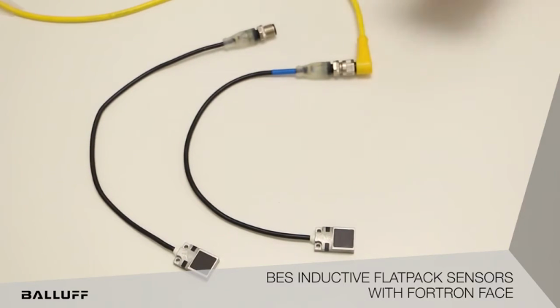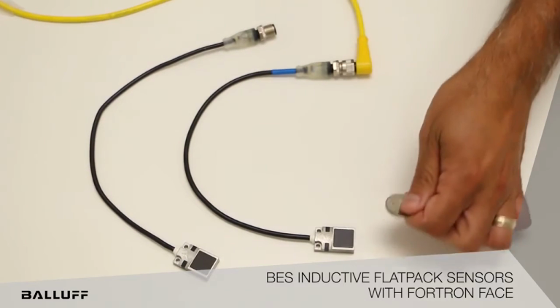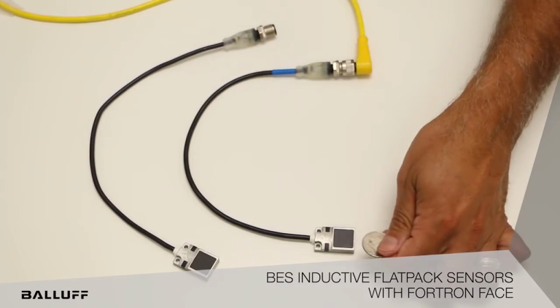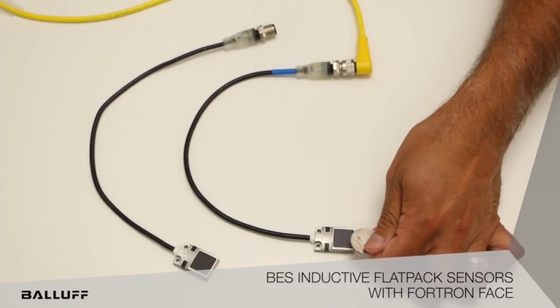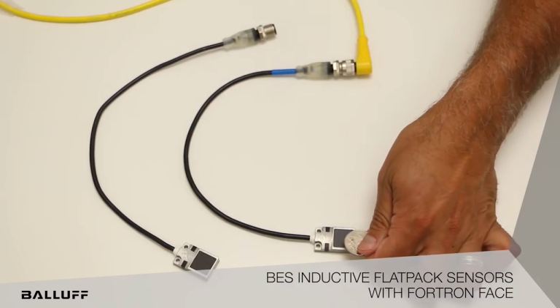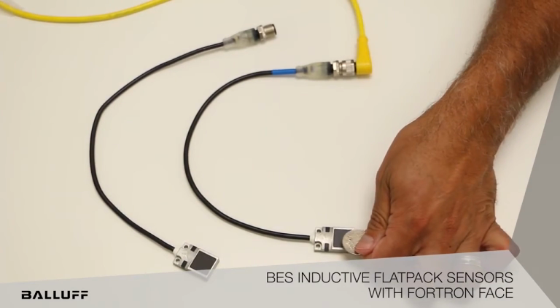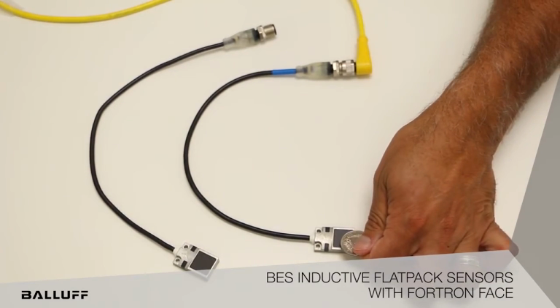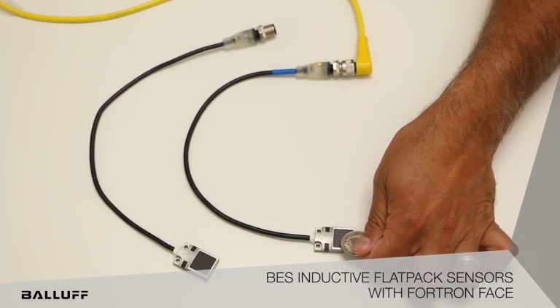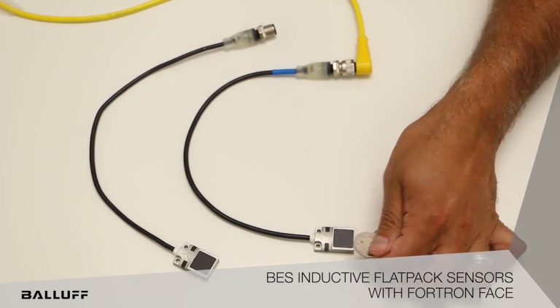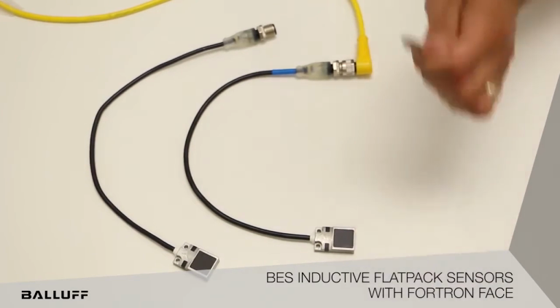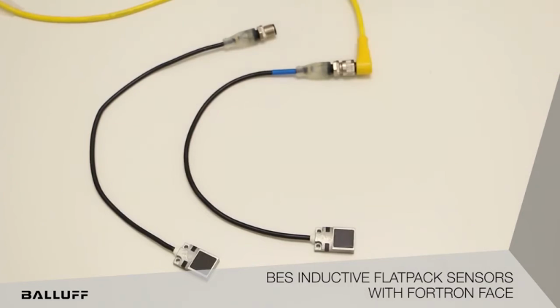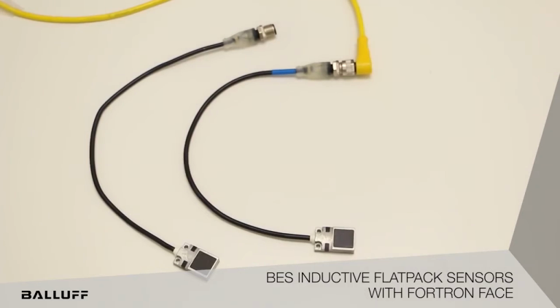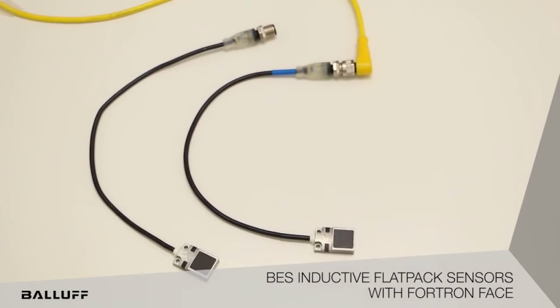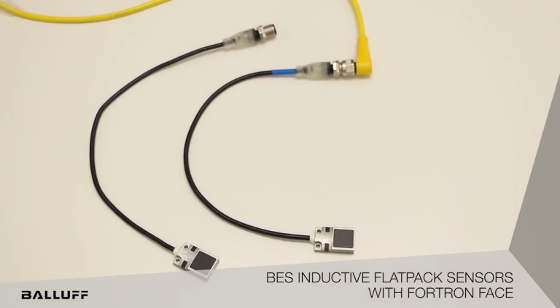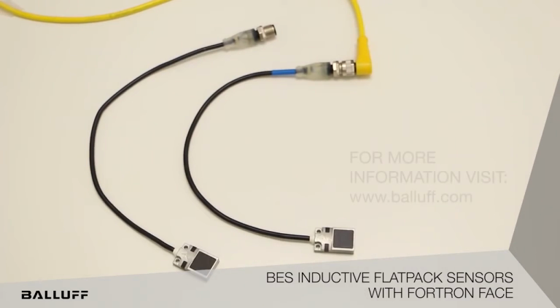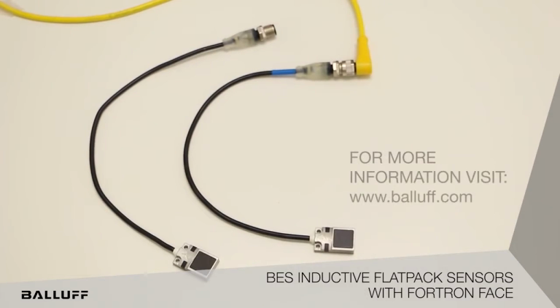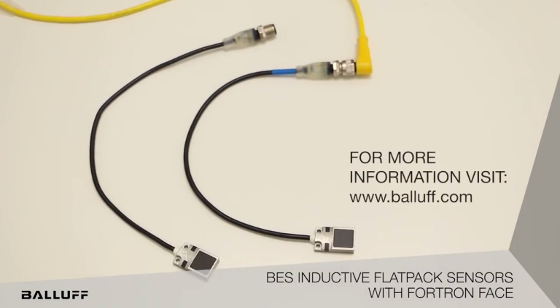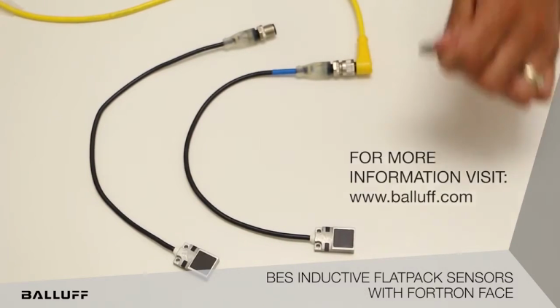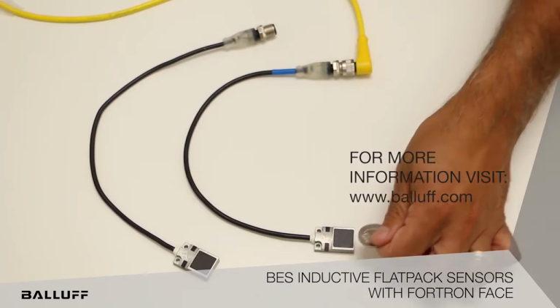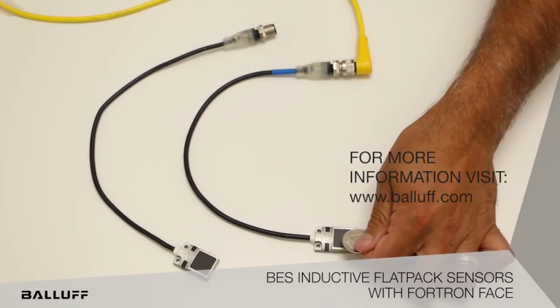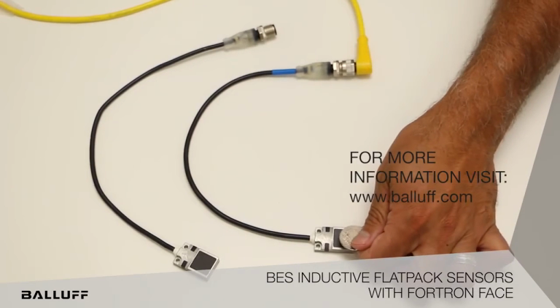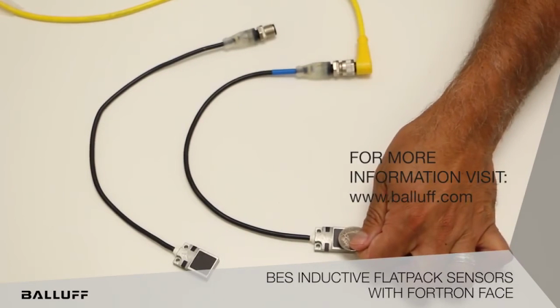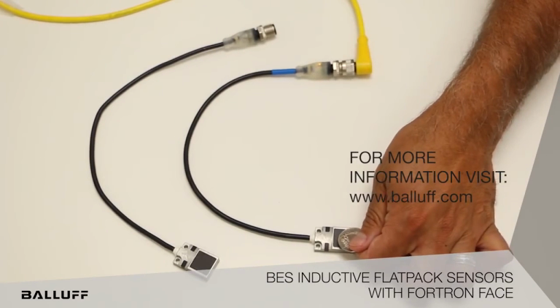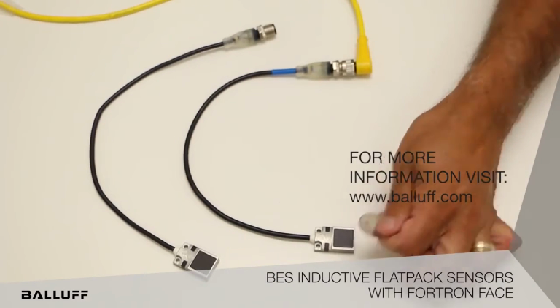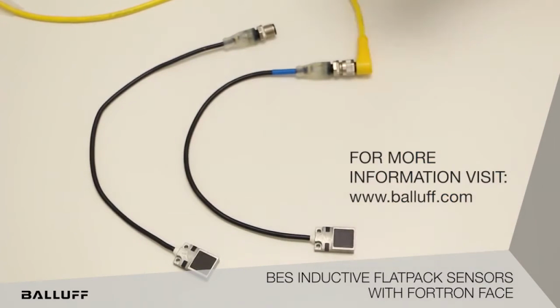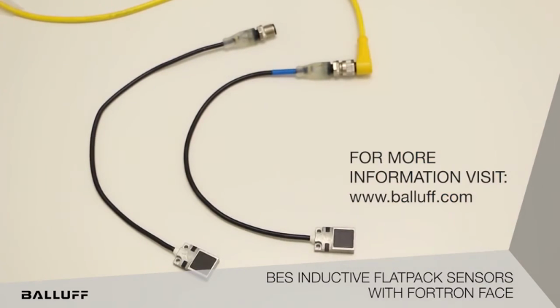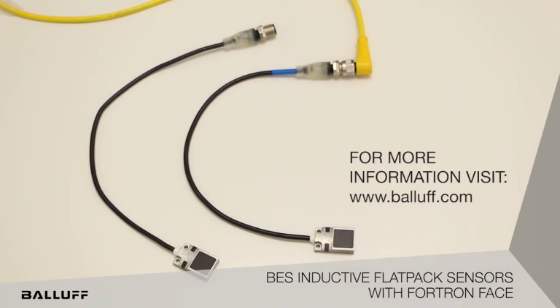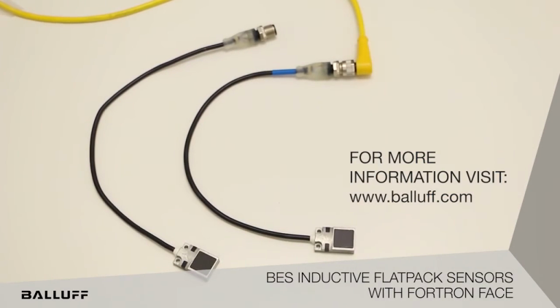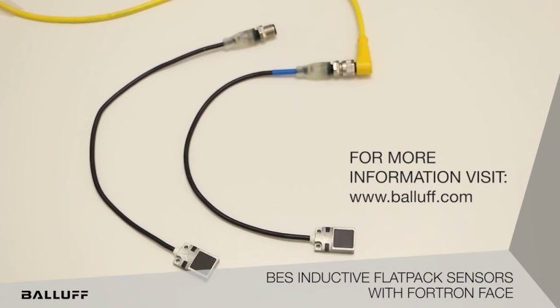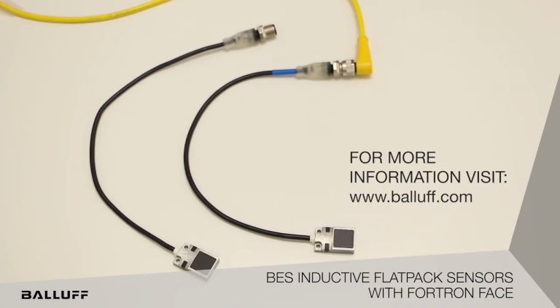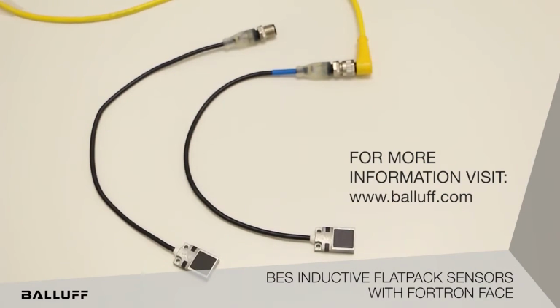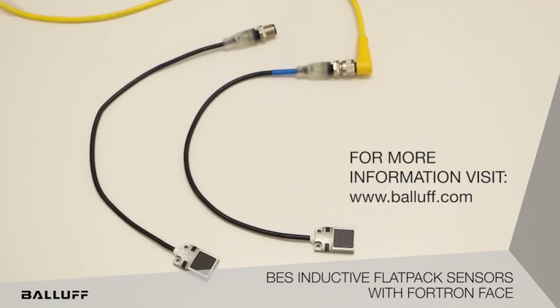So you can see when we have an output, we have our LED fire on the actual overmold section of the sensor.